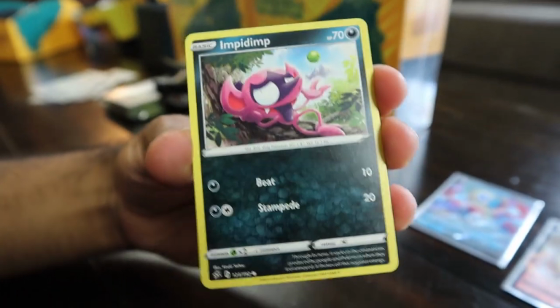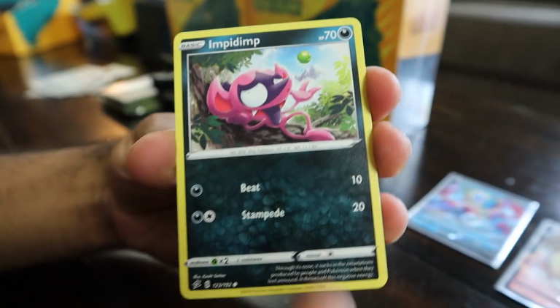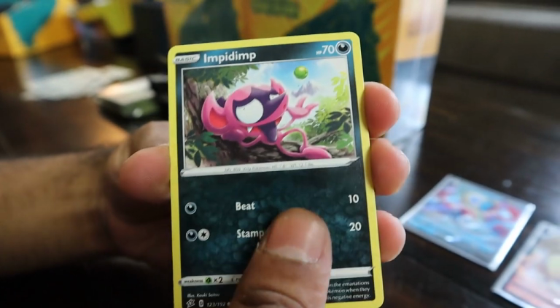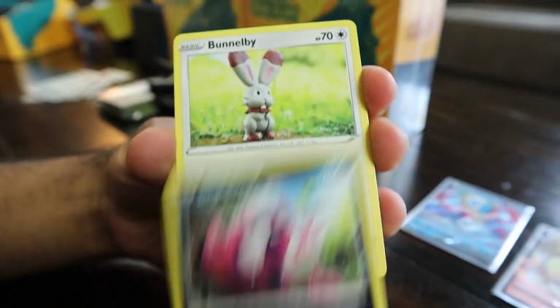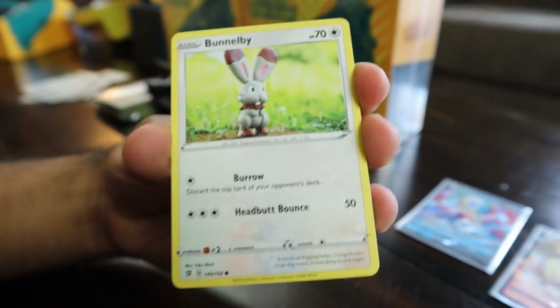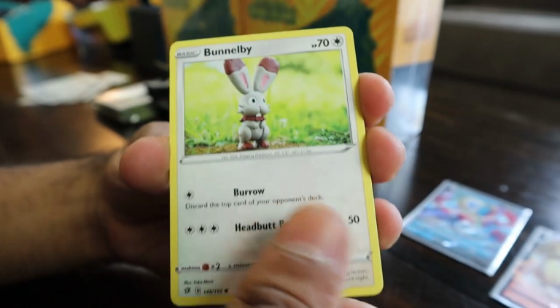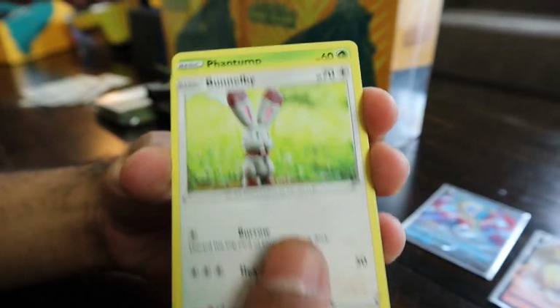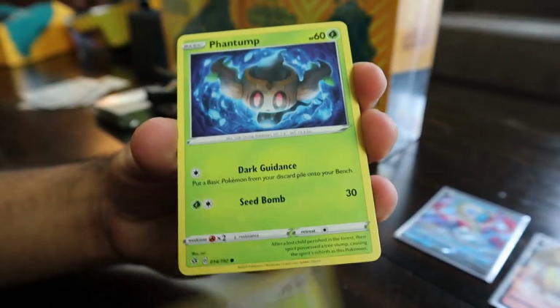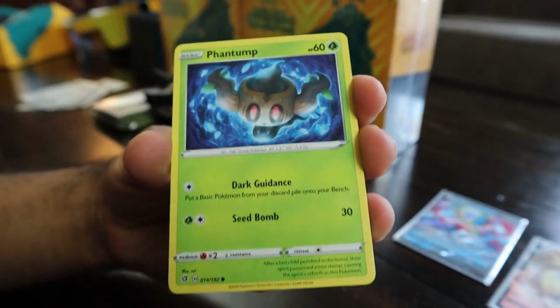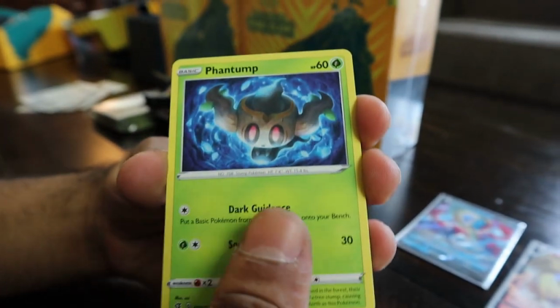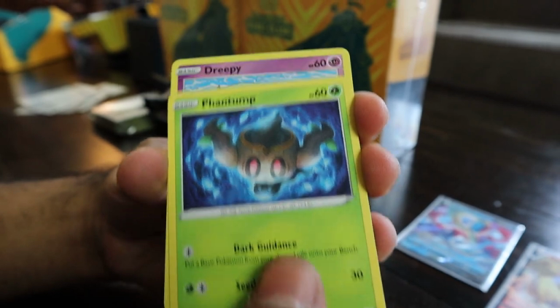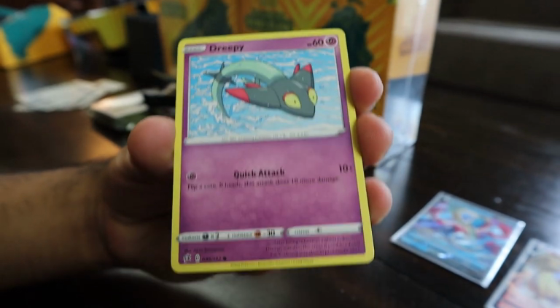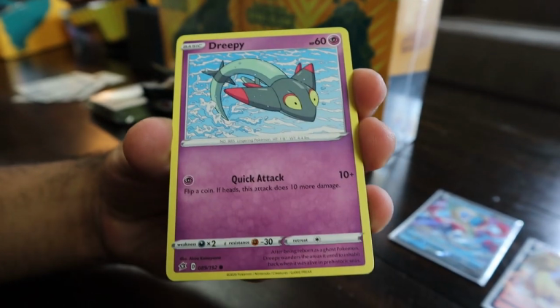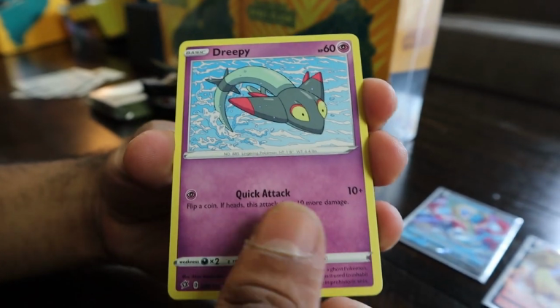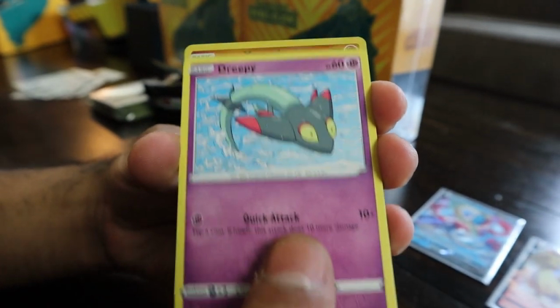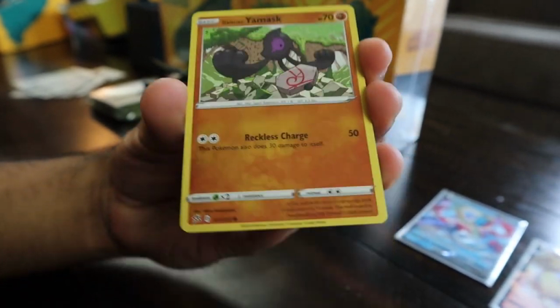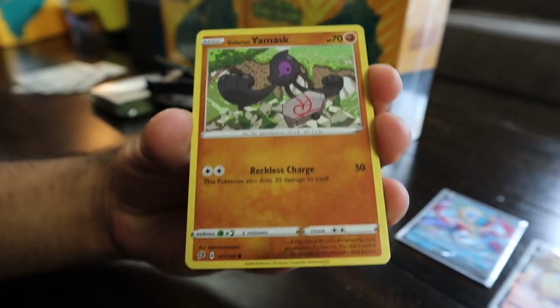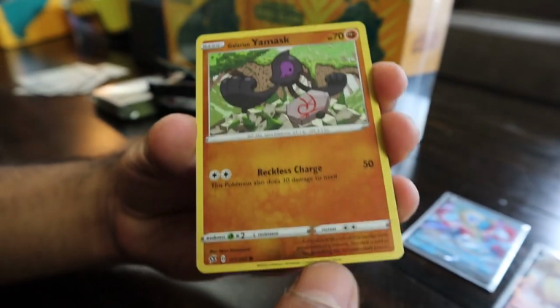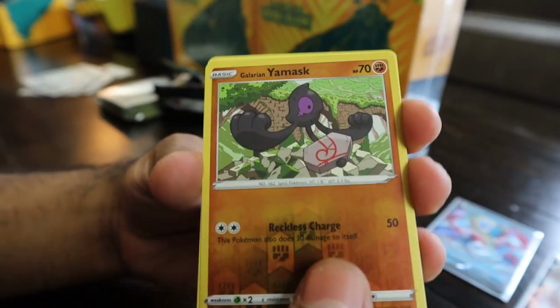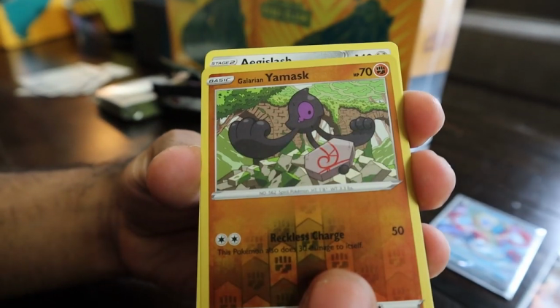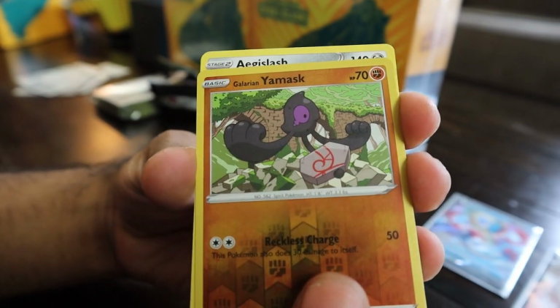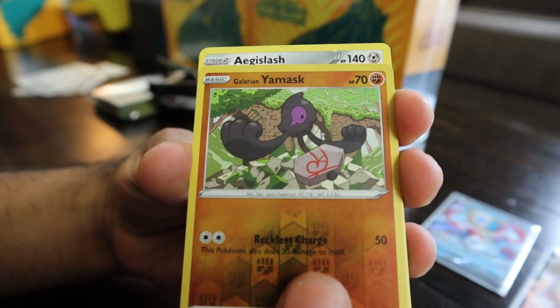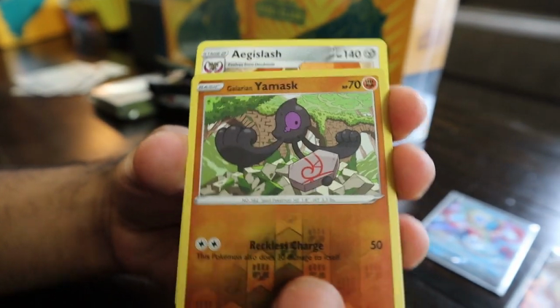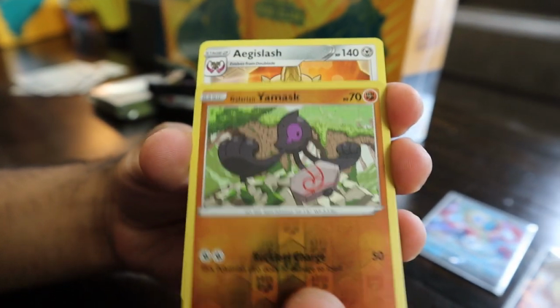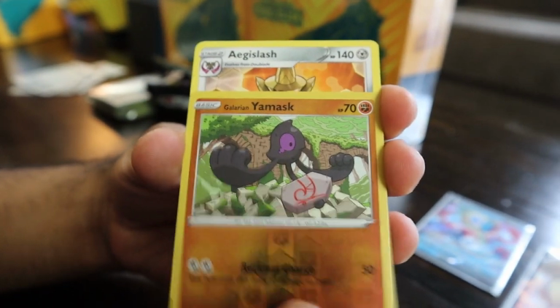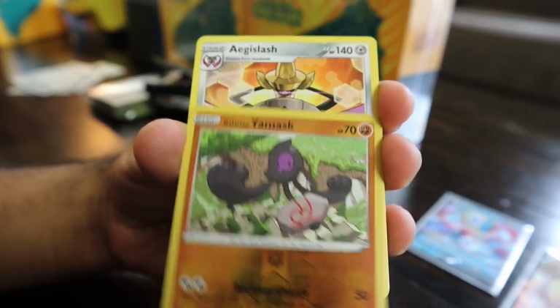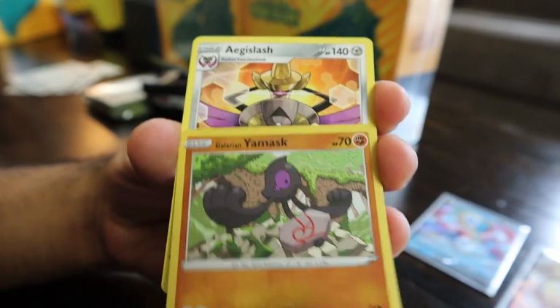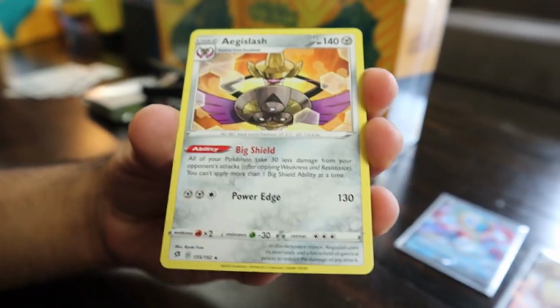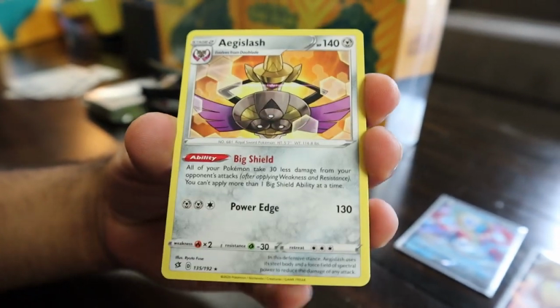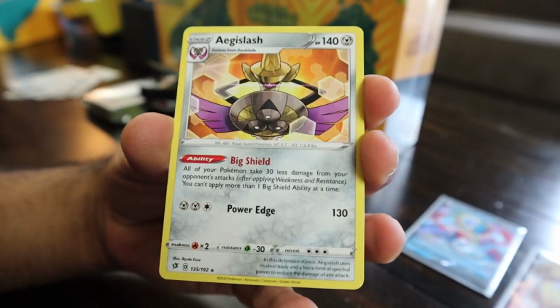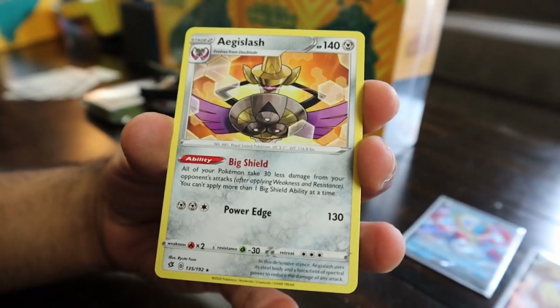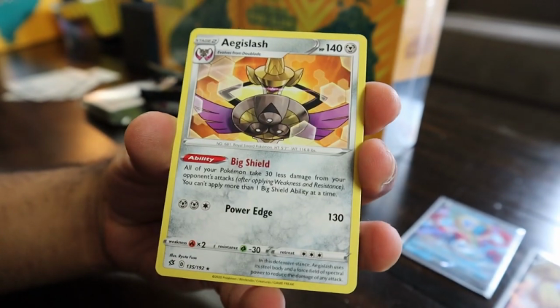We got Tempol, Volby, Corsola, Toxel, Mr. Mime — that's a sick Aegislash — and Trevenant, which I do not need. Two more packs, man. These trainer boxes are starting to look a little sus. But not too bad. We got Growlithe, Impidimp, Bunnelby, Phantump, Dreepy, Yamask, and Aegislash.